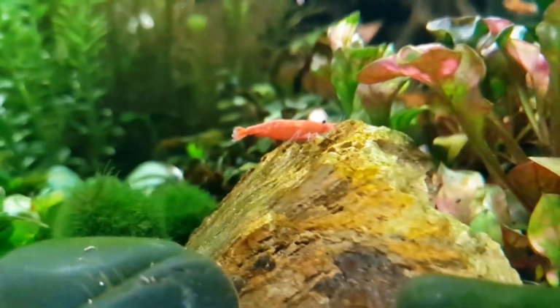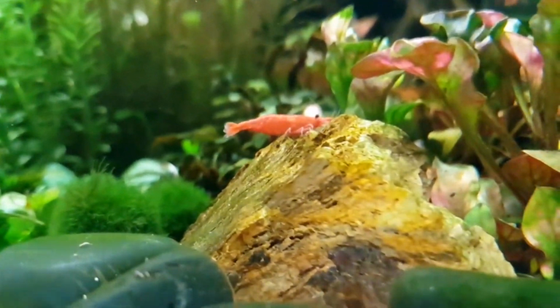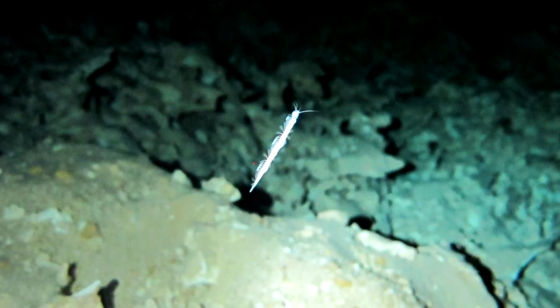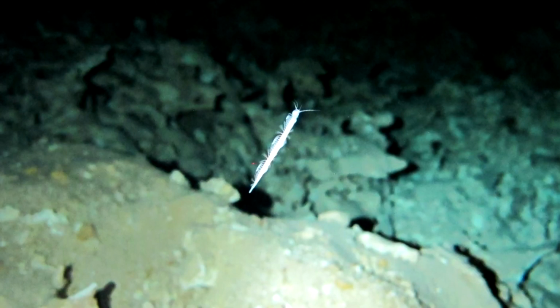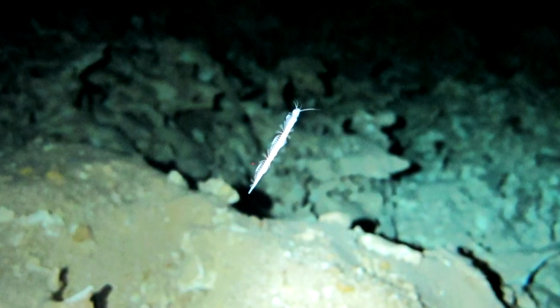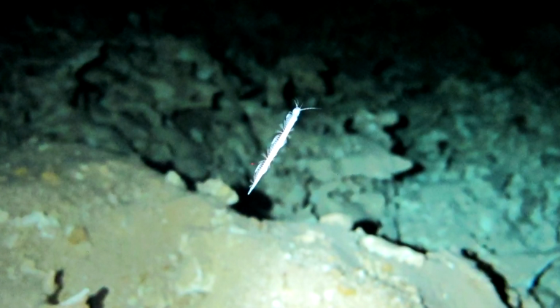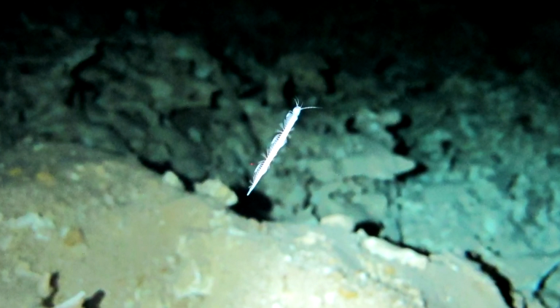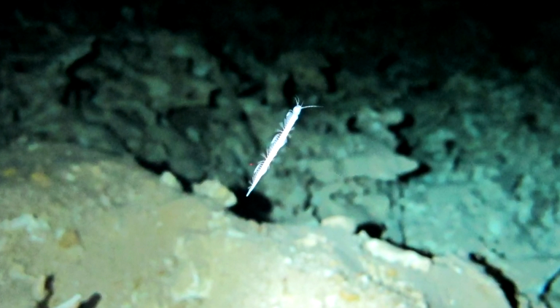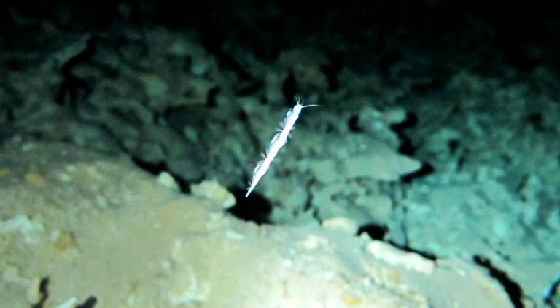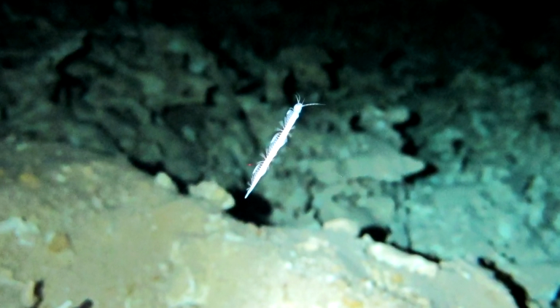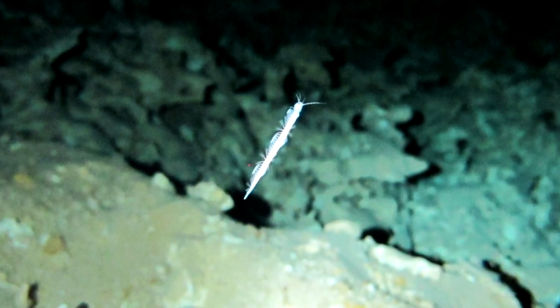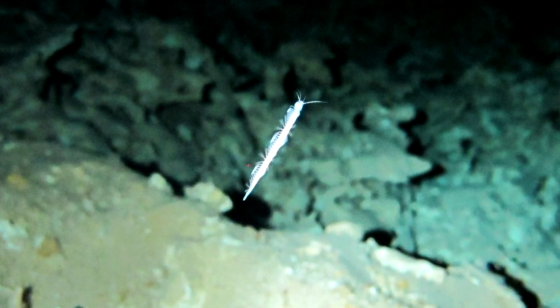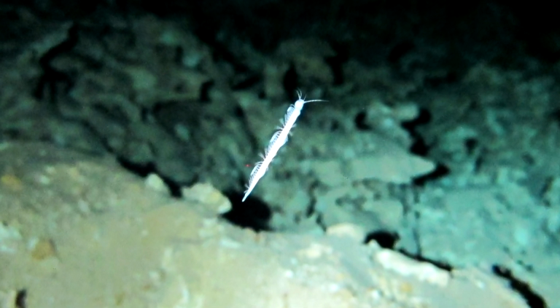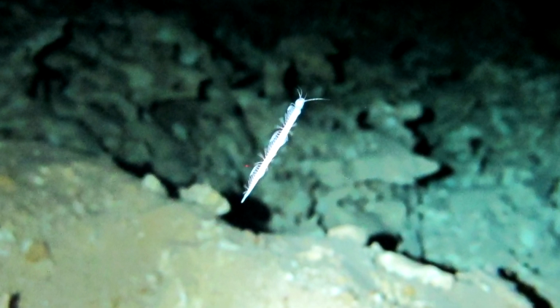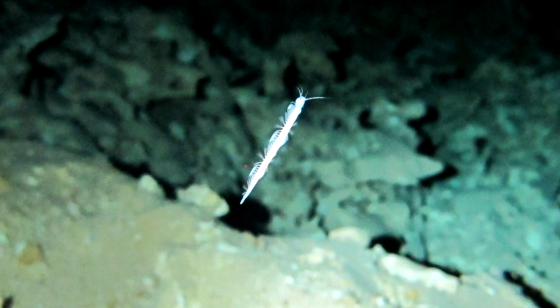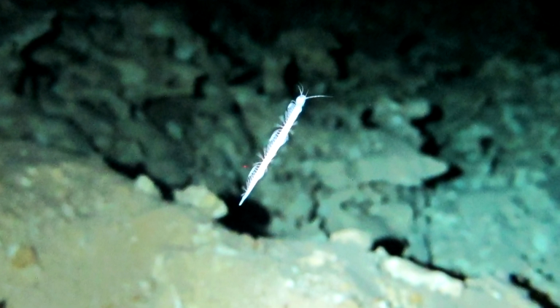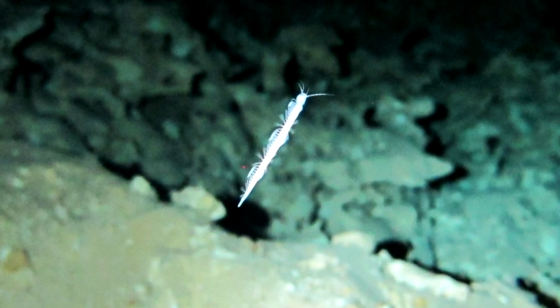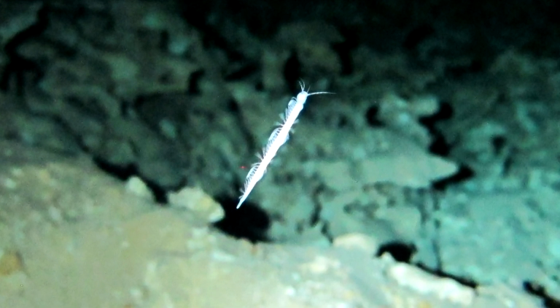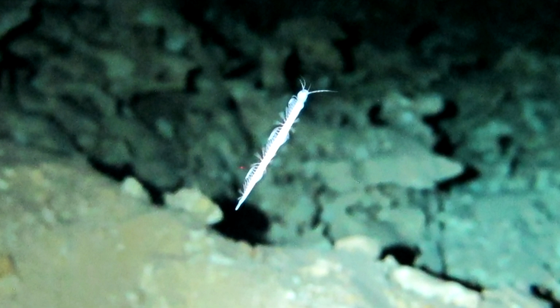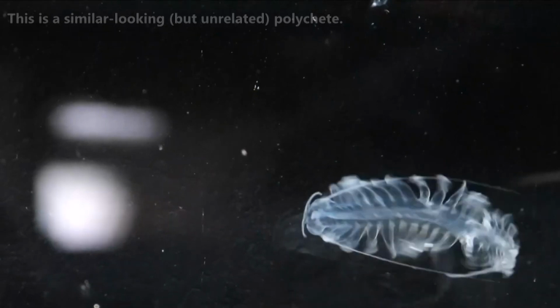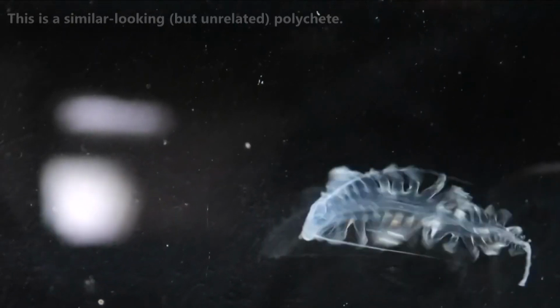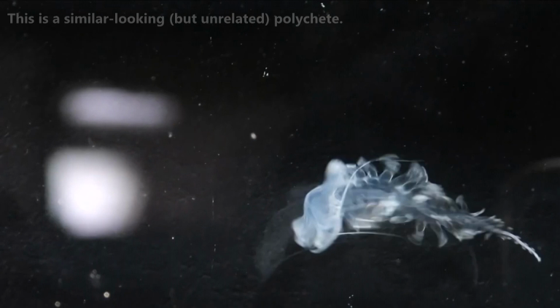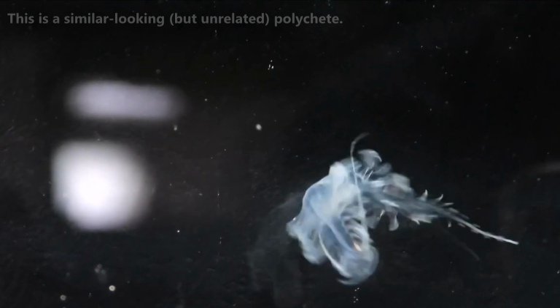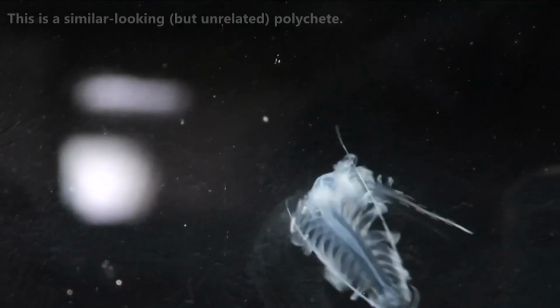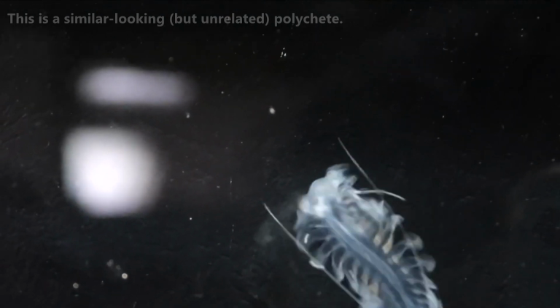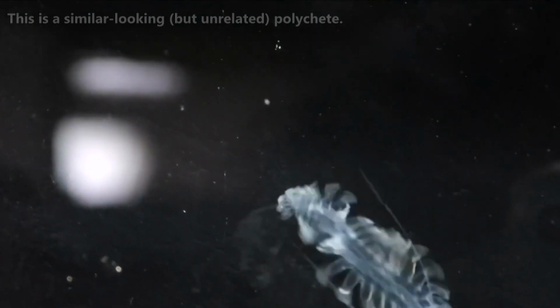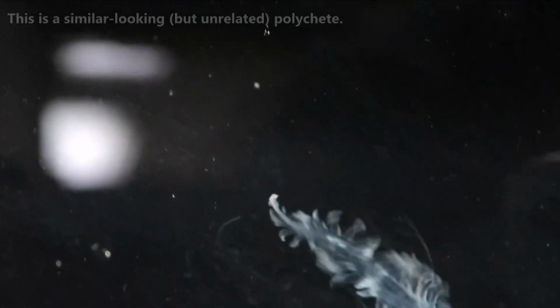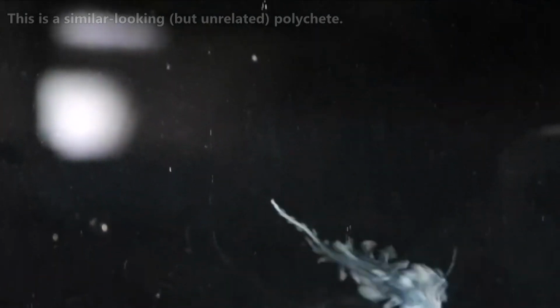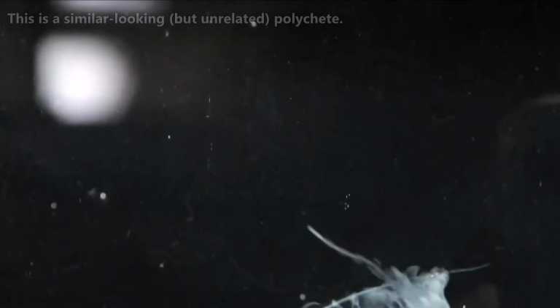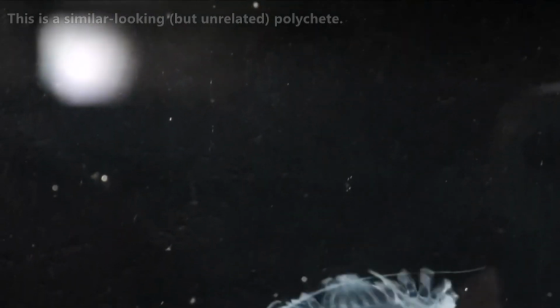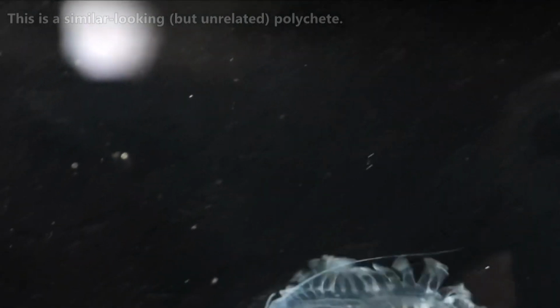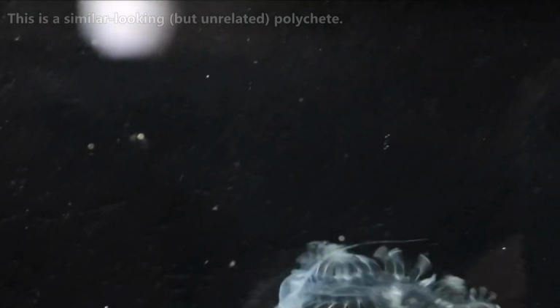The legs on a remipede are oar-shaped and help with swimming. These arthropods live in deep, saltwater caves.